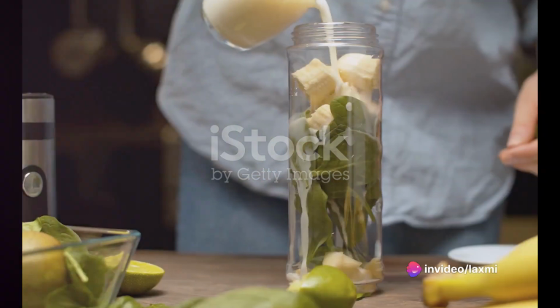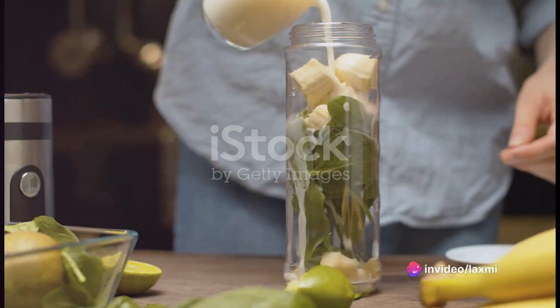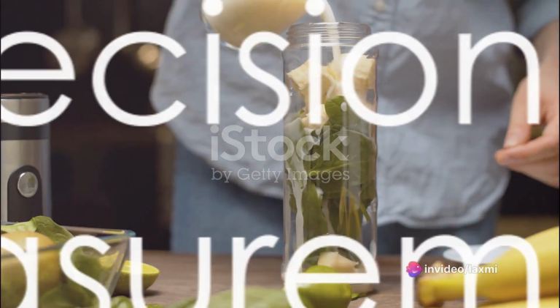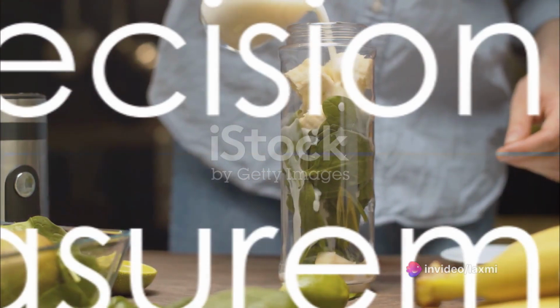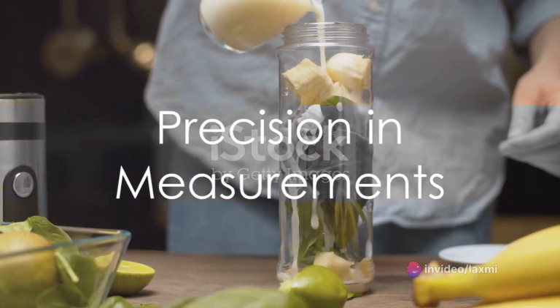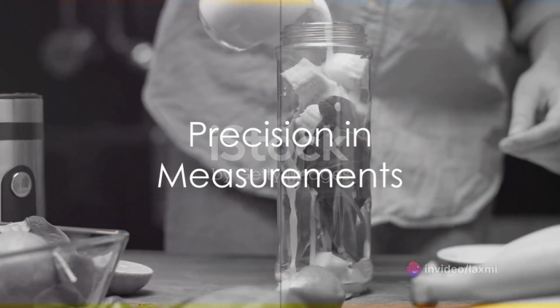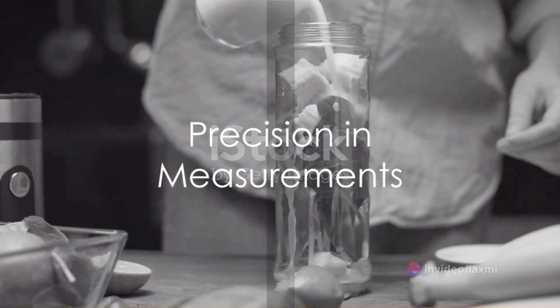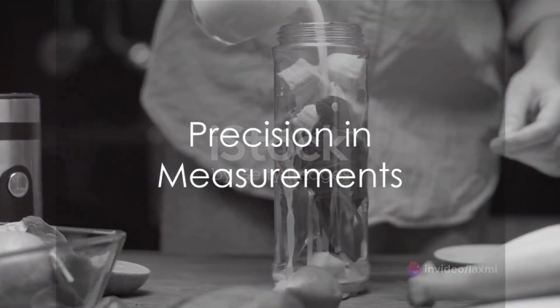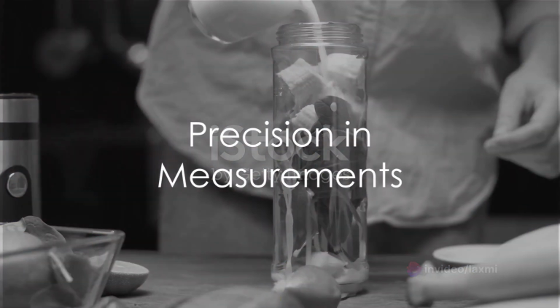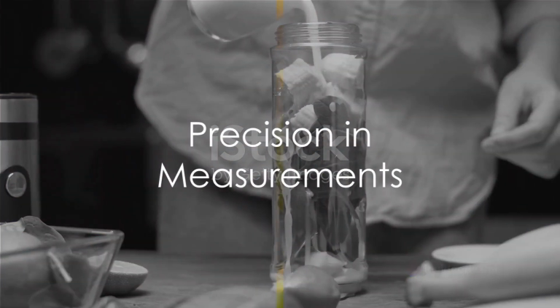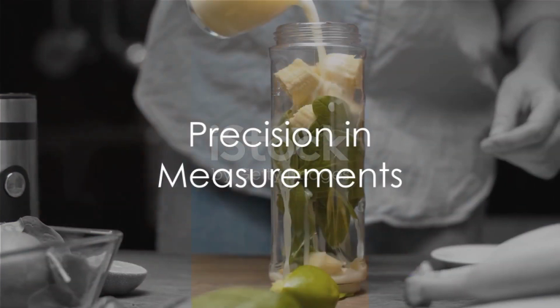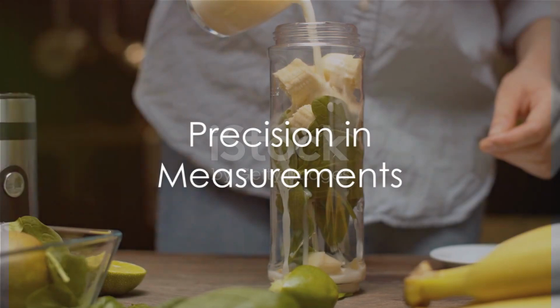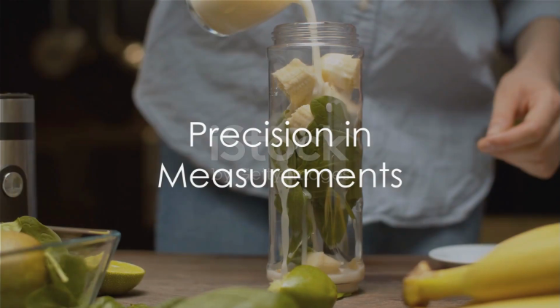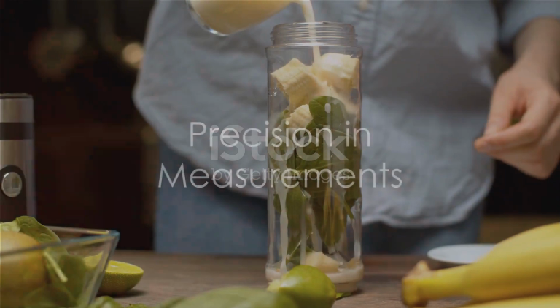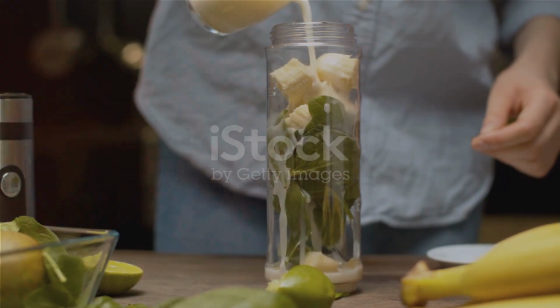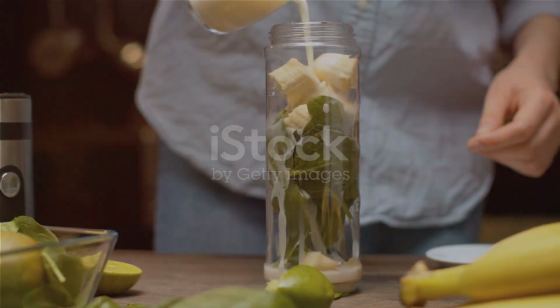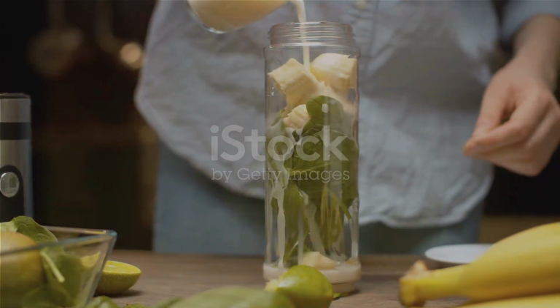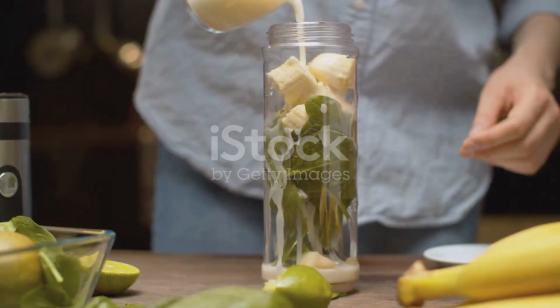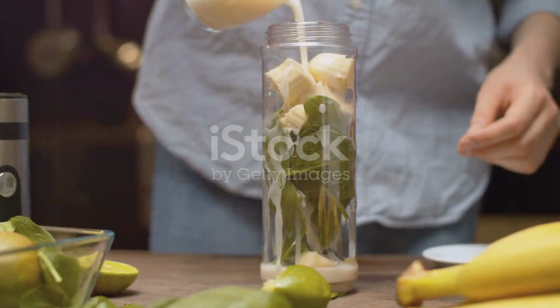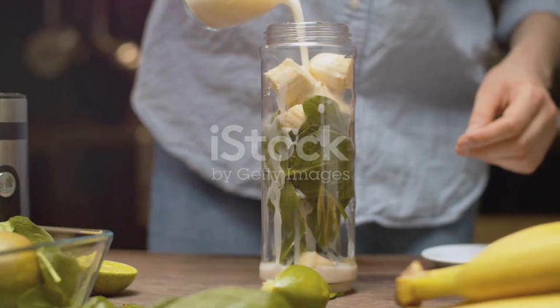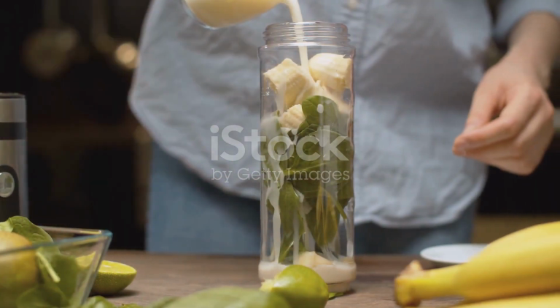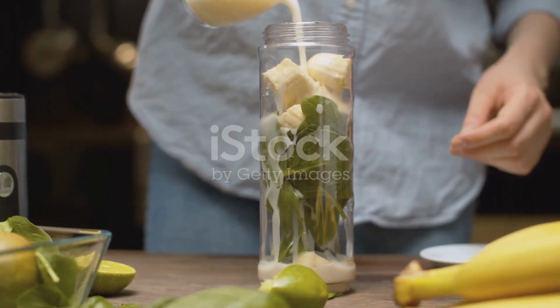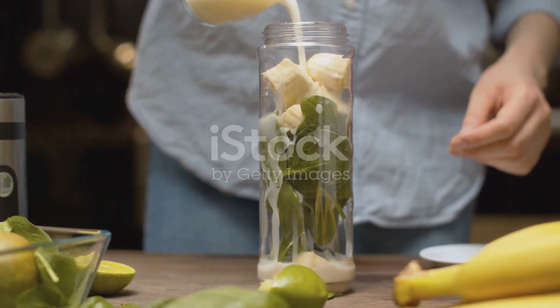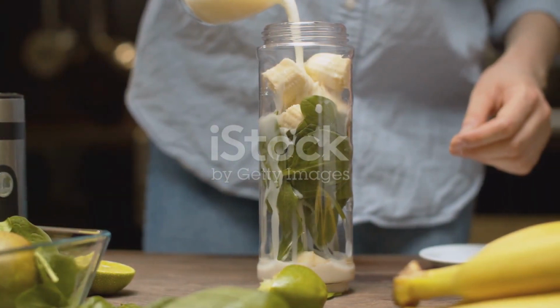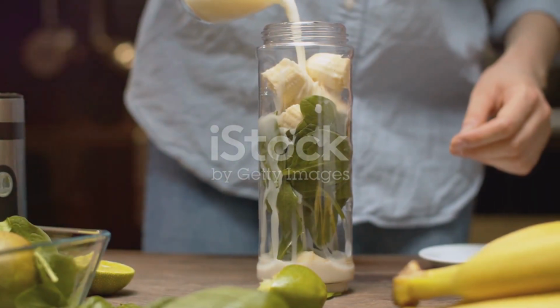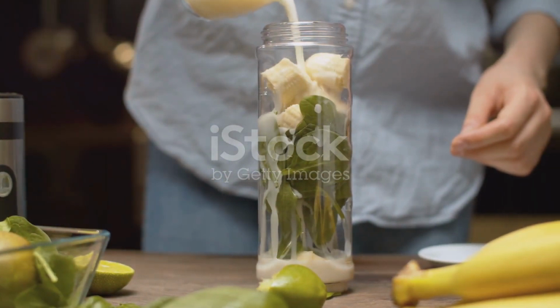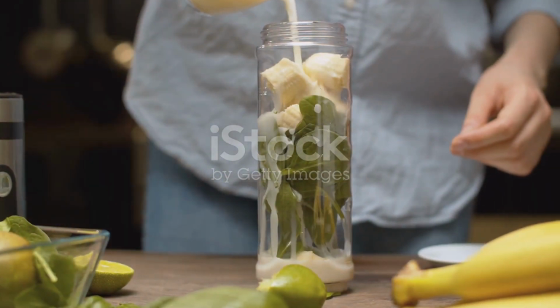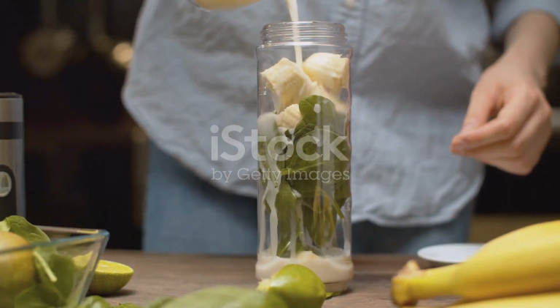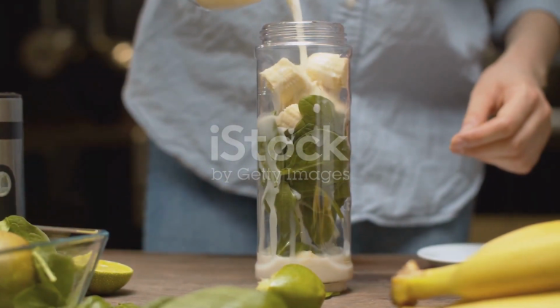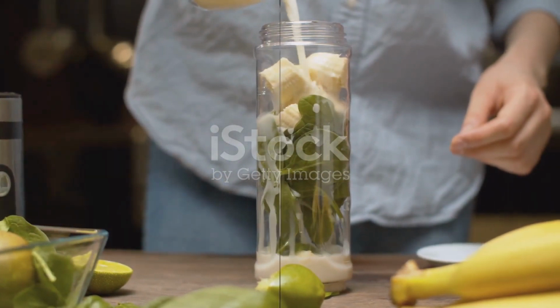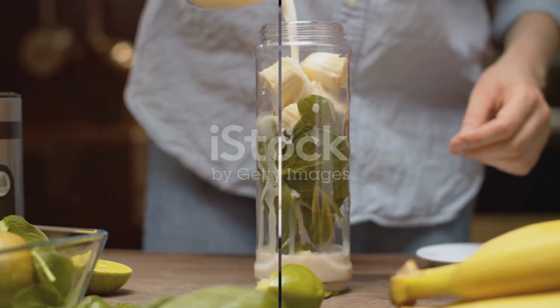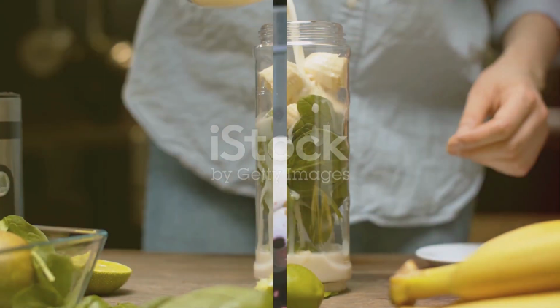Precision counts. Measure your ingredients to ensure the right consistency. Plus, it helps you keep track of calories and nutrients — no more guessing.